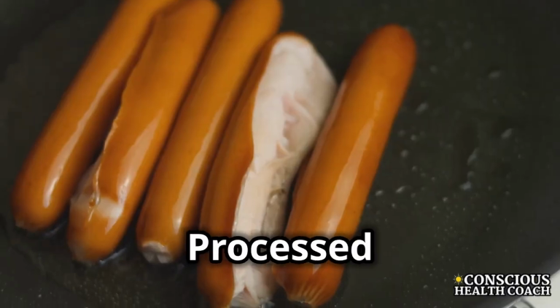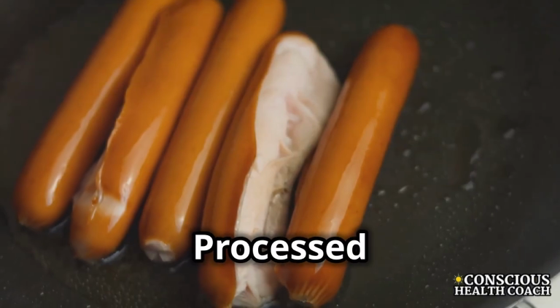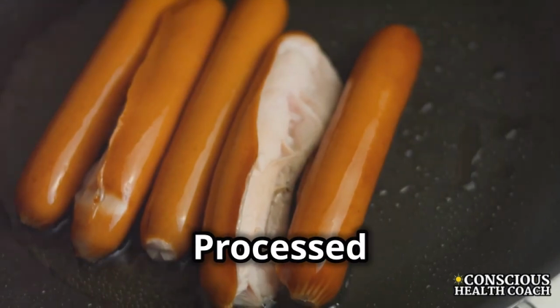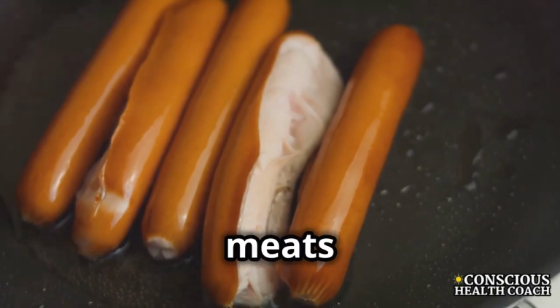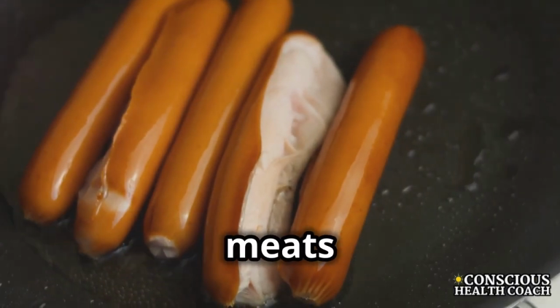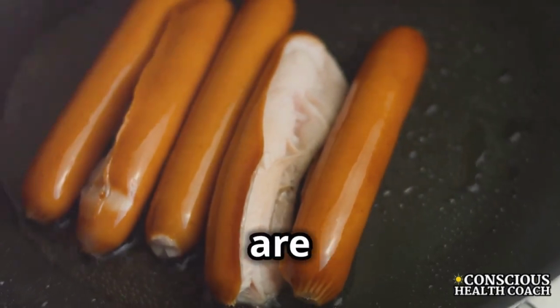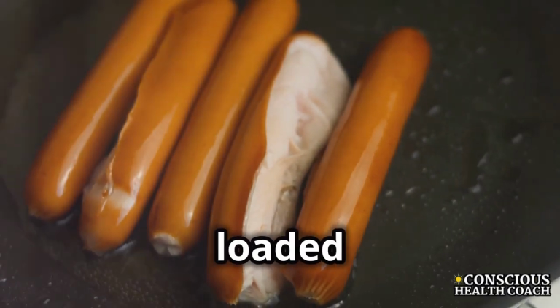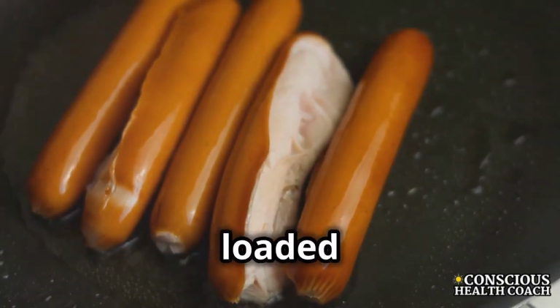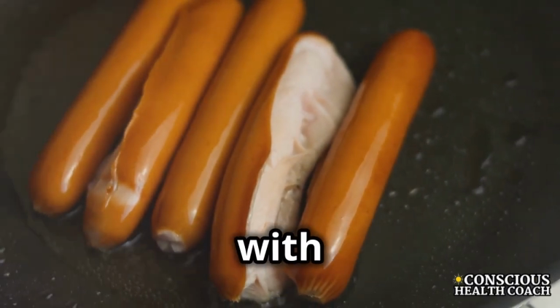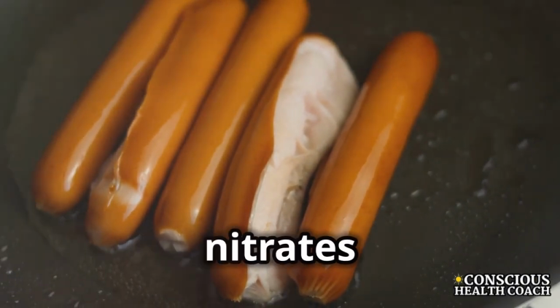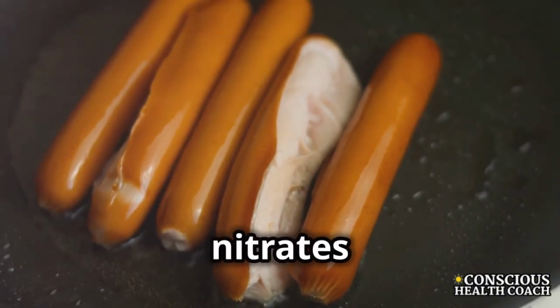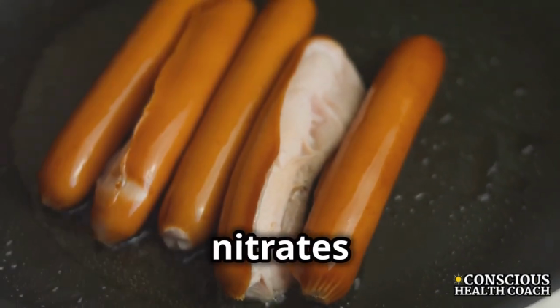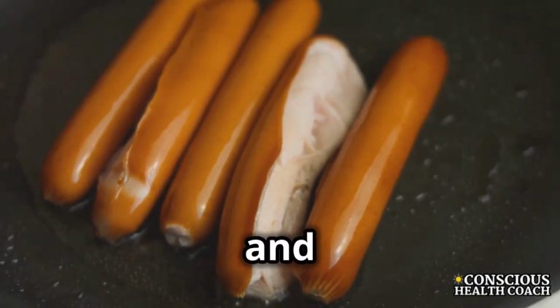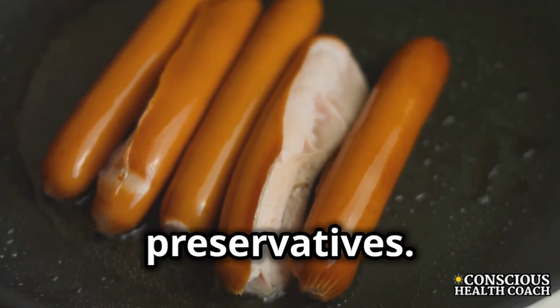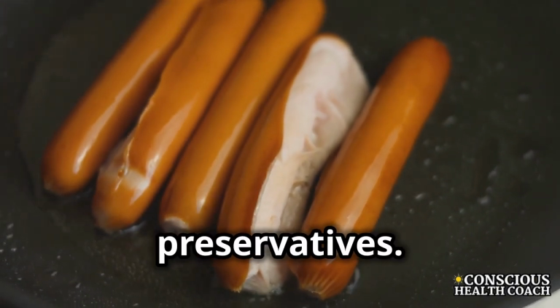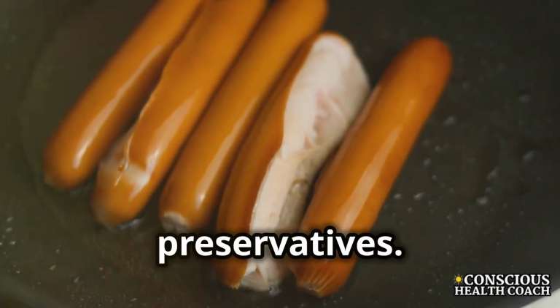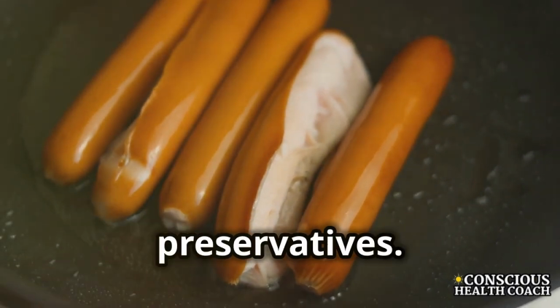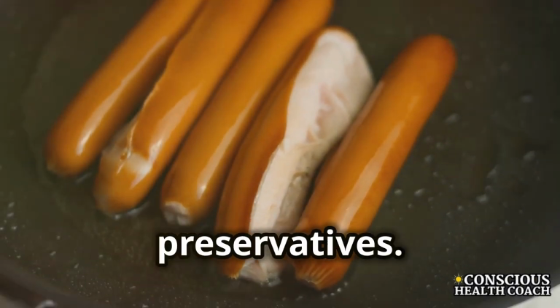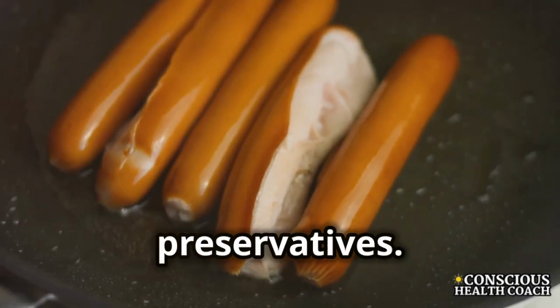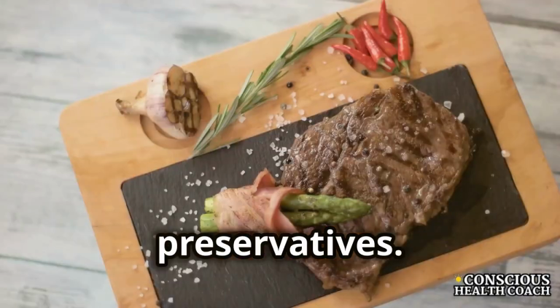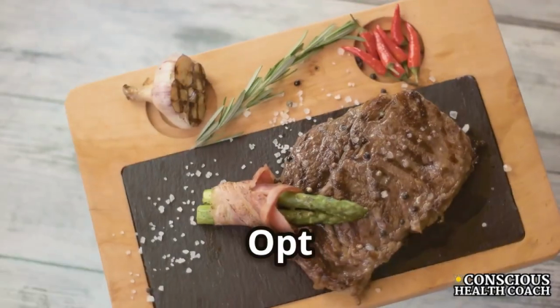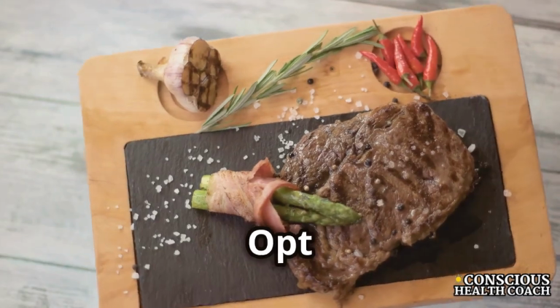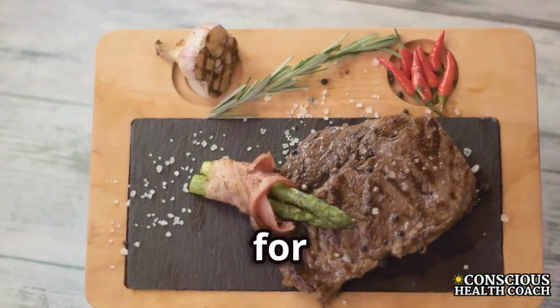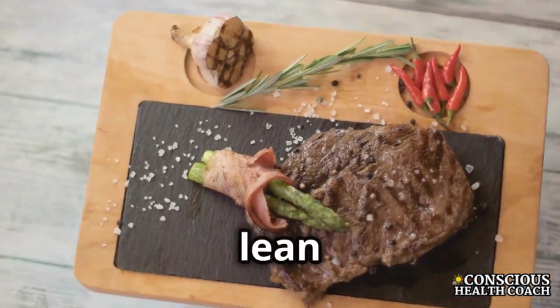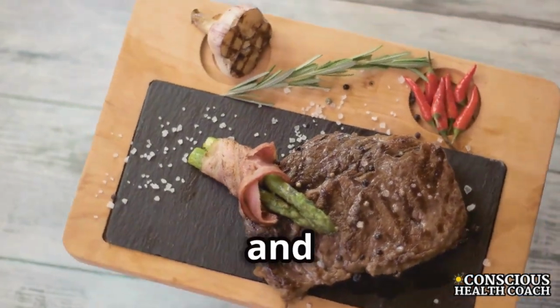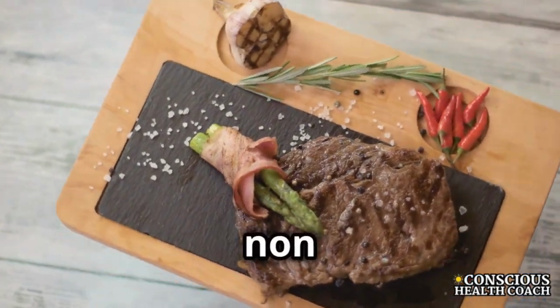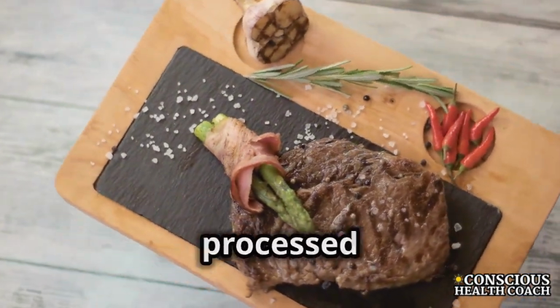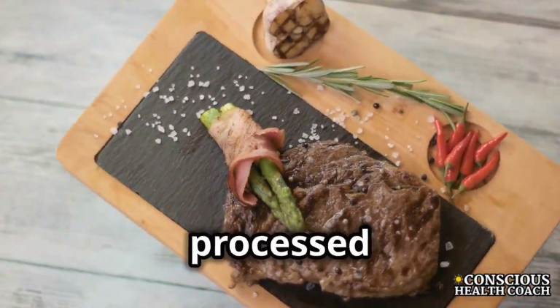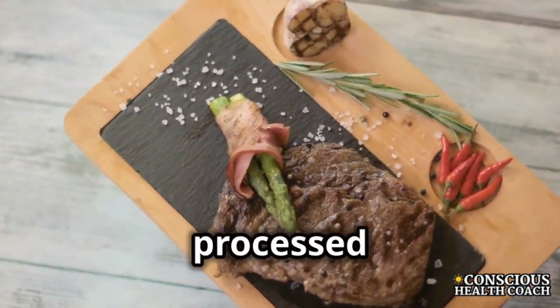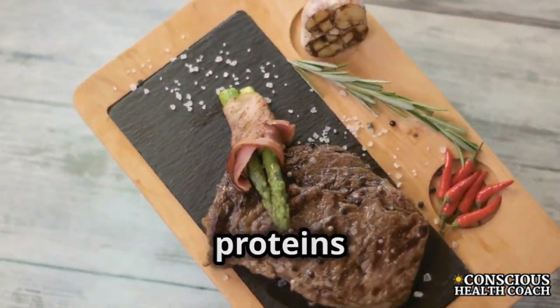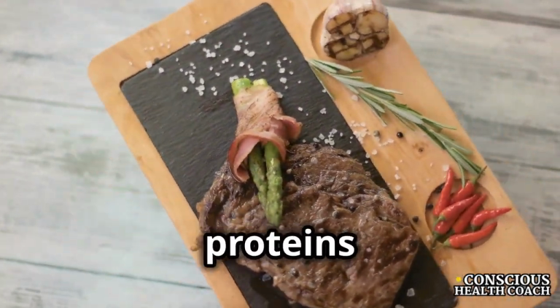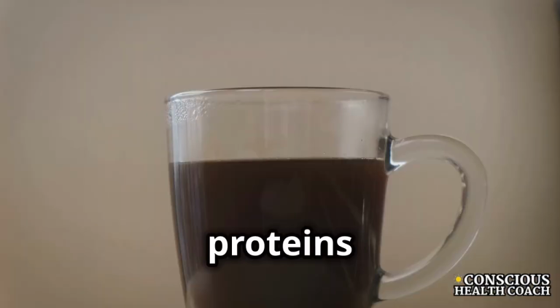Processed meats are loaded with nitrates and preservatives. Opt for lean and non-processed proteins.